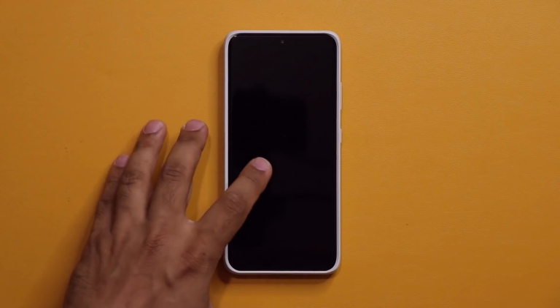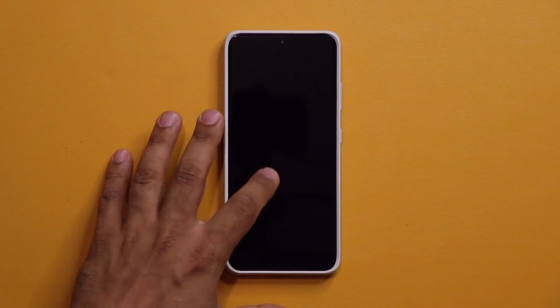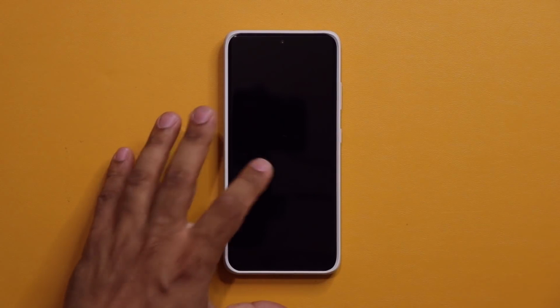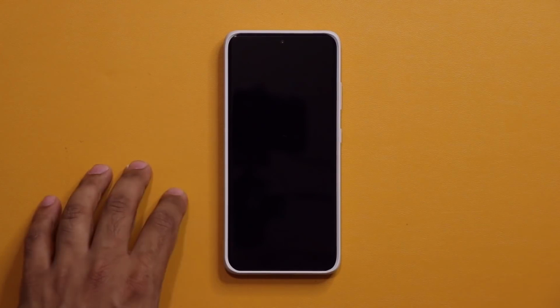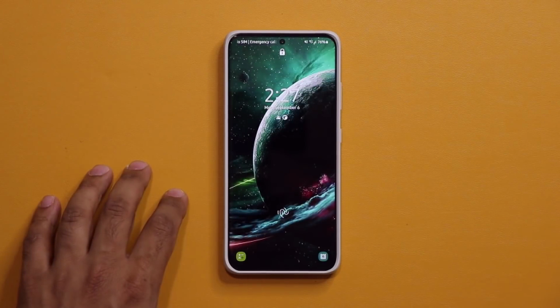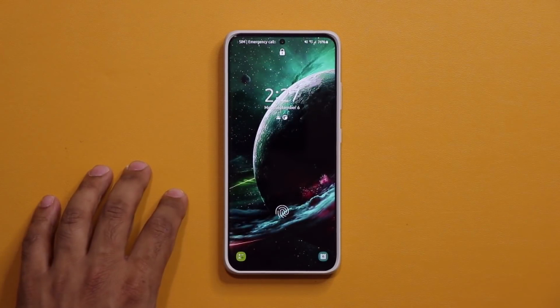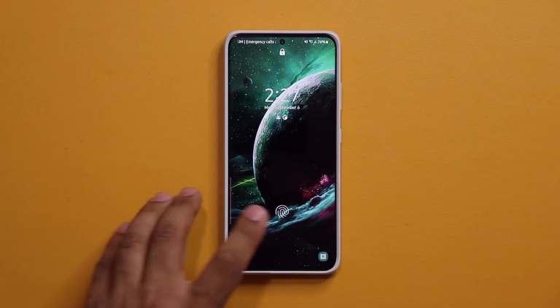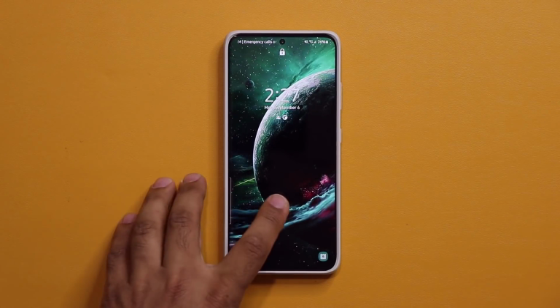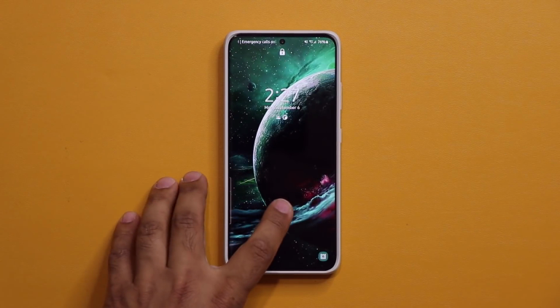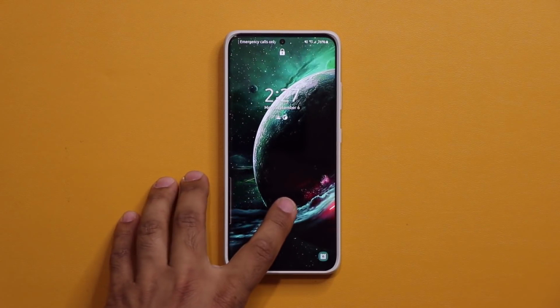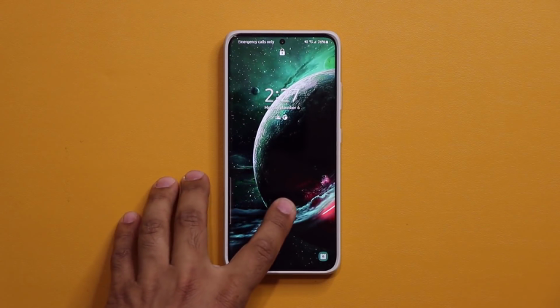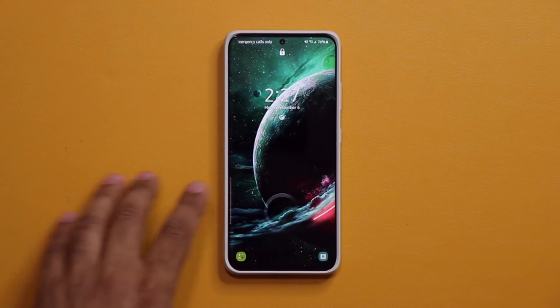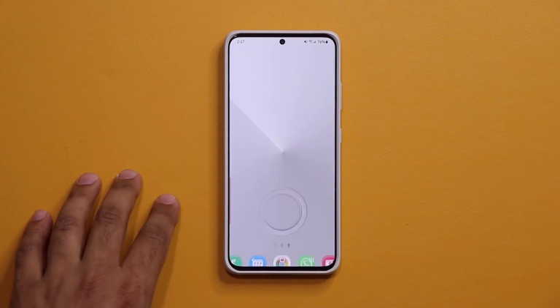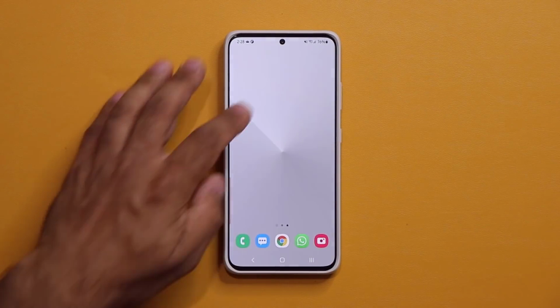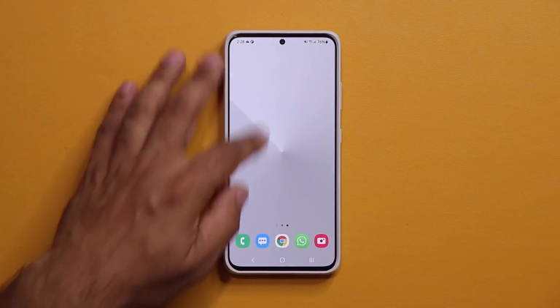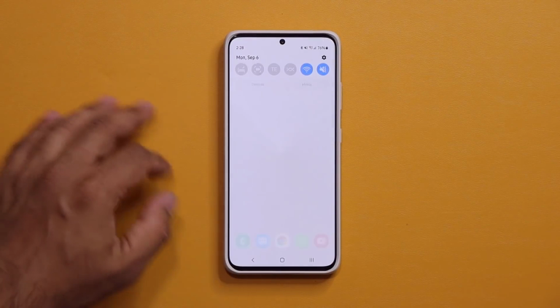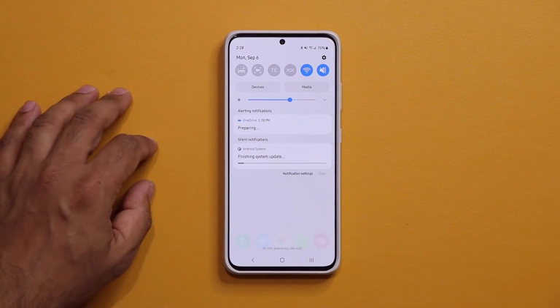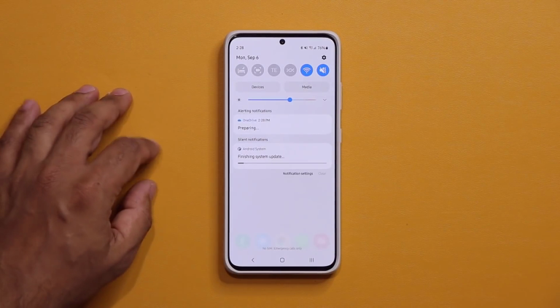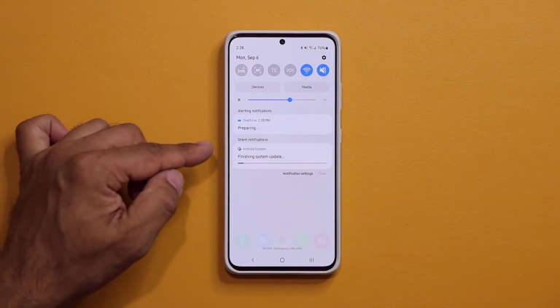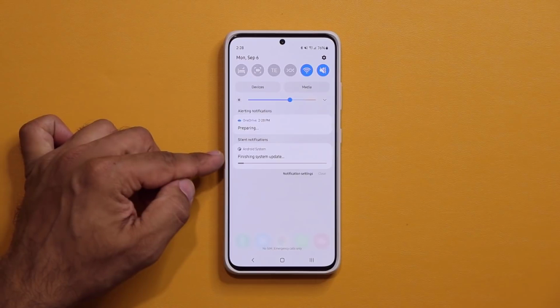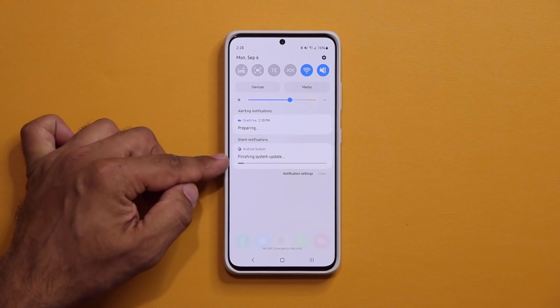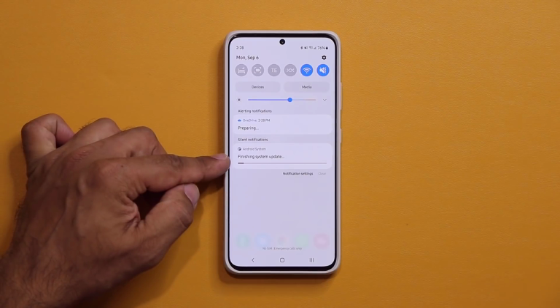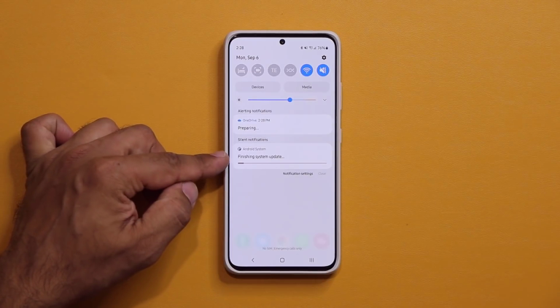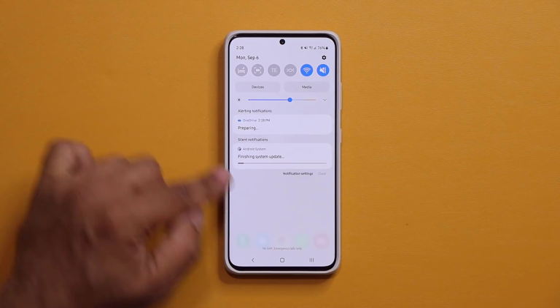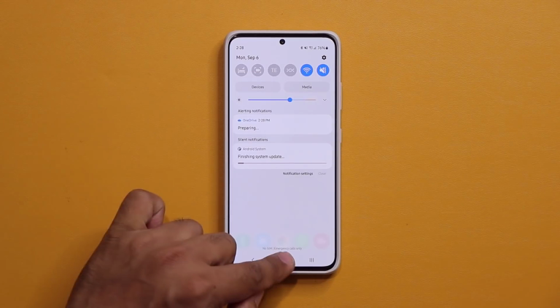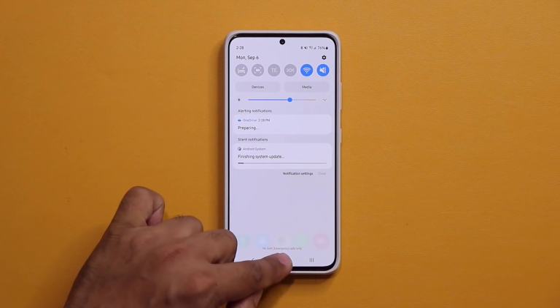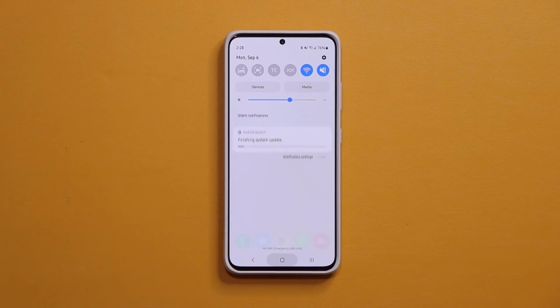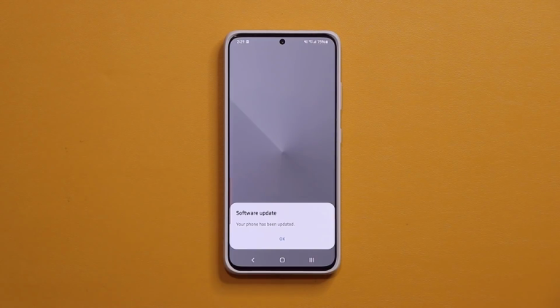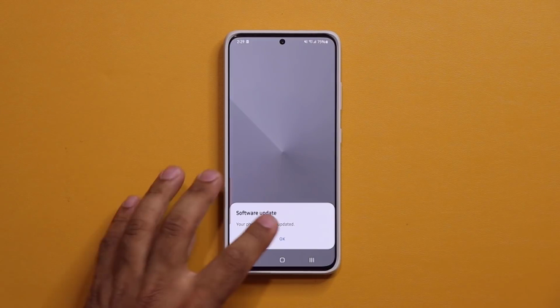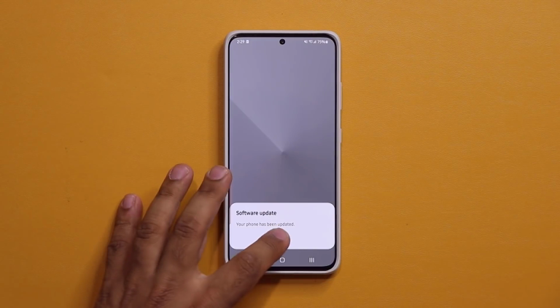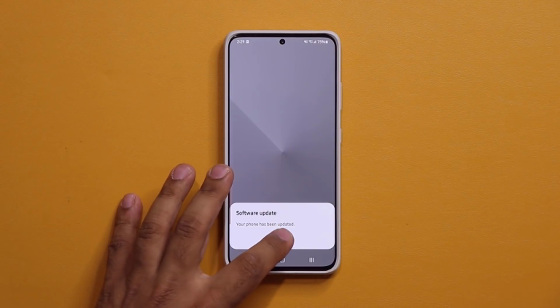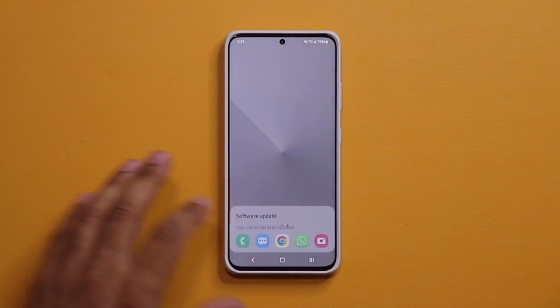Looks like the update is complete. Let's go inside and see what's happening. I'm going to pull this down — you can see it says 'finishing system update.' All right, so that's now complete.